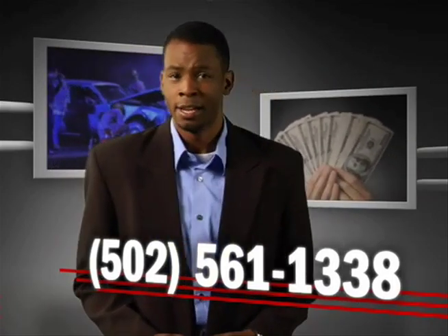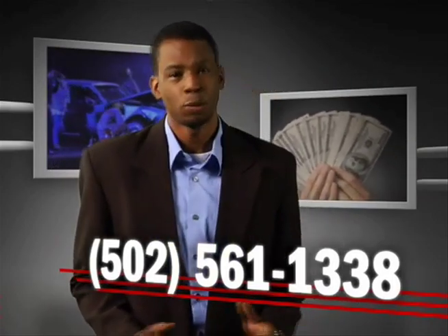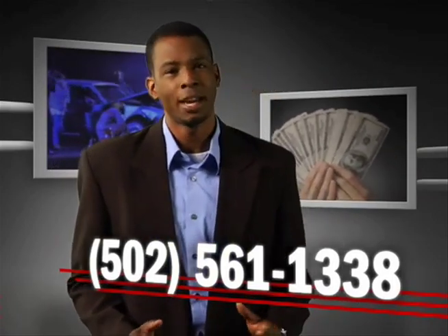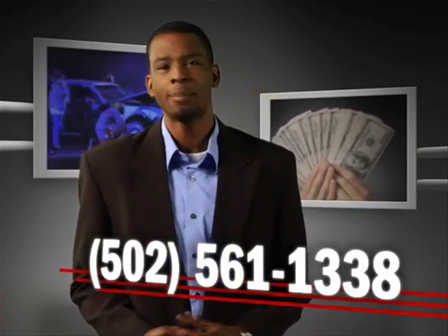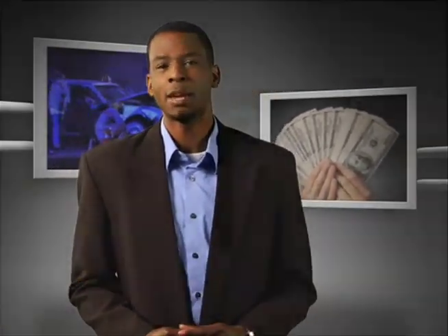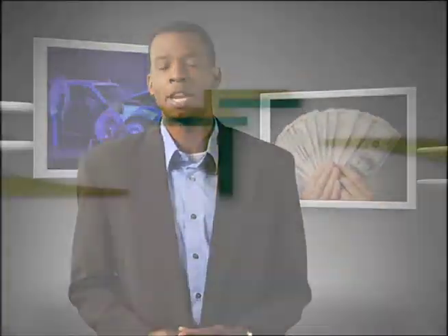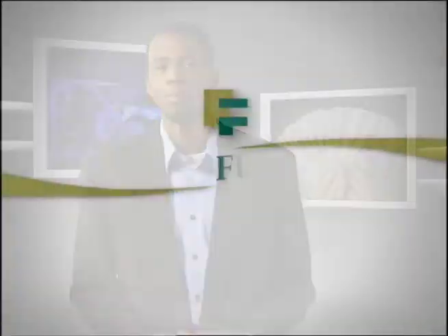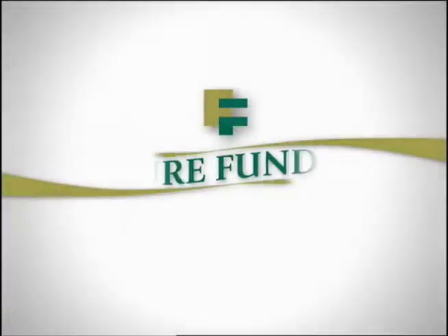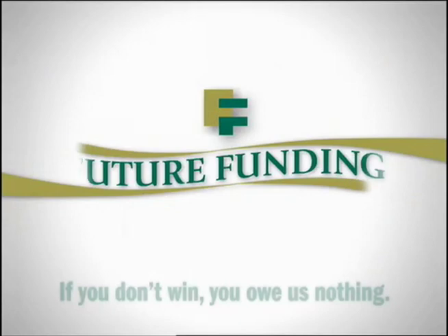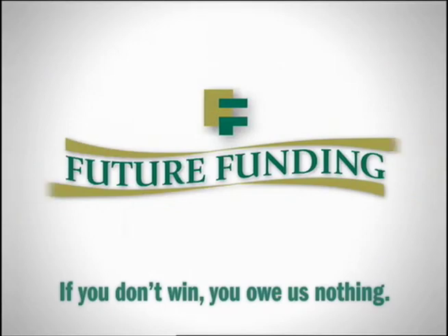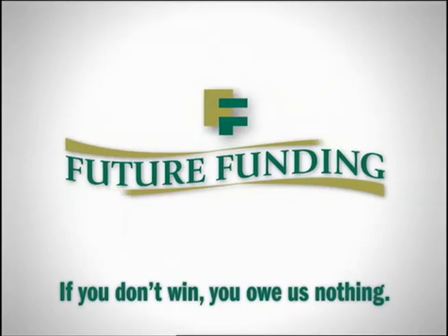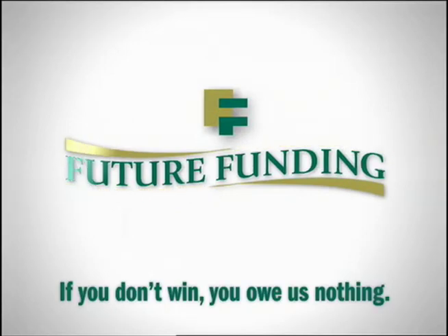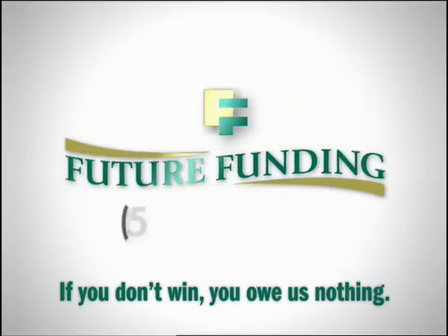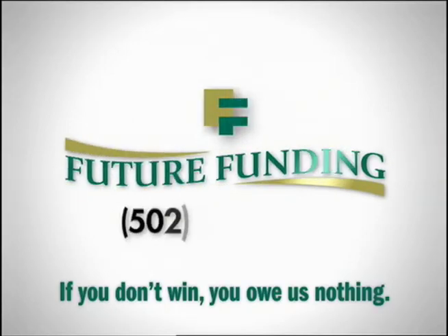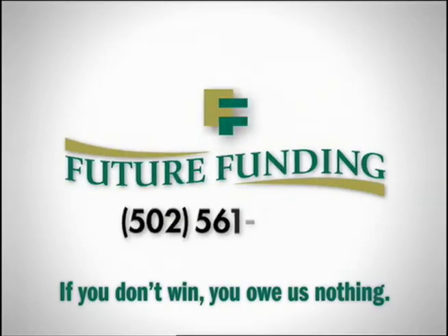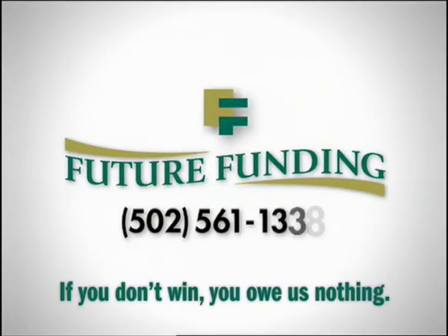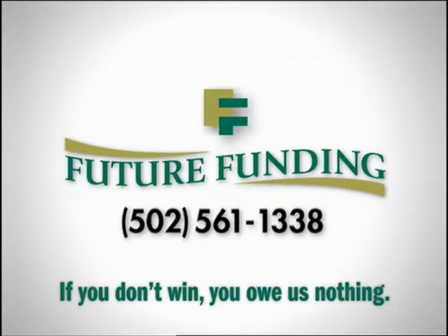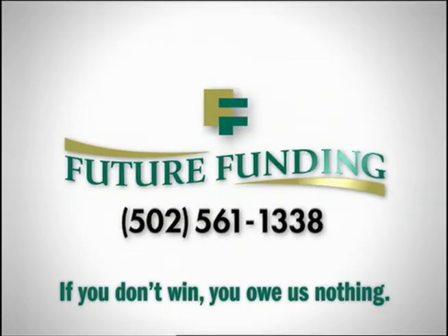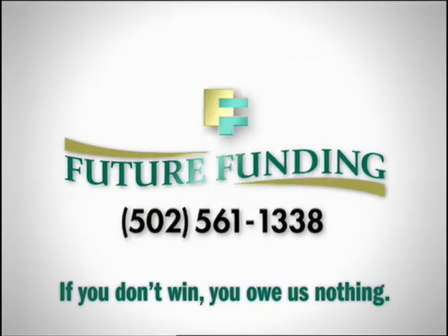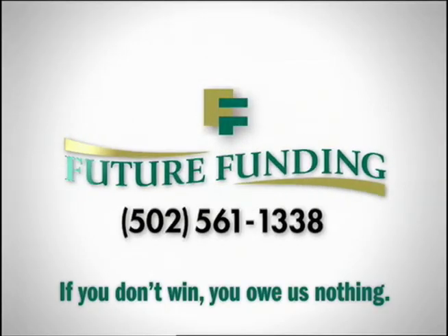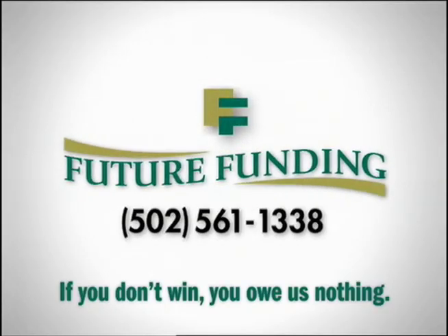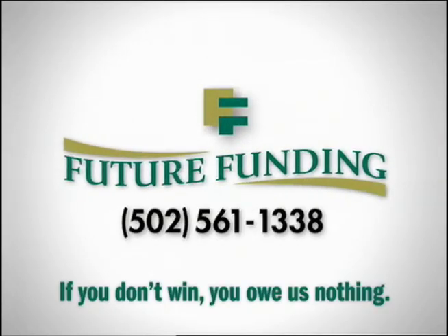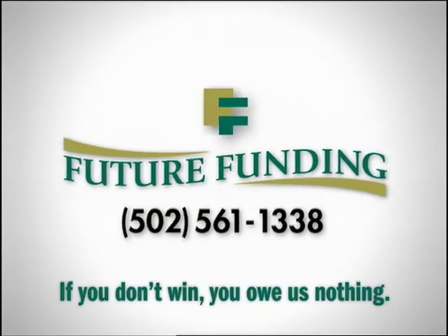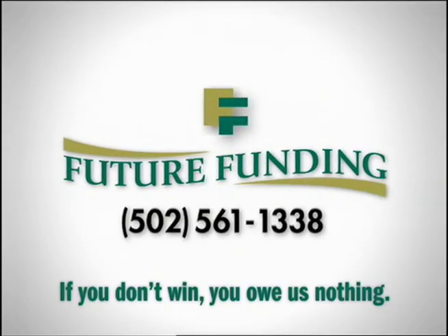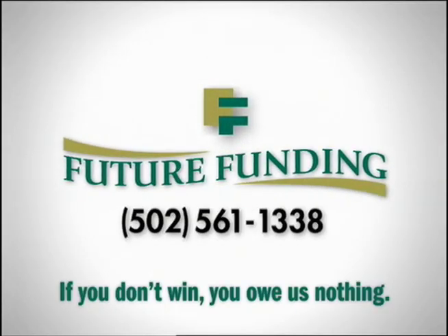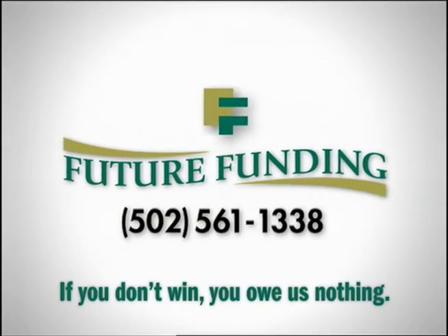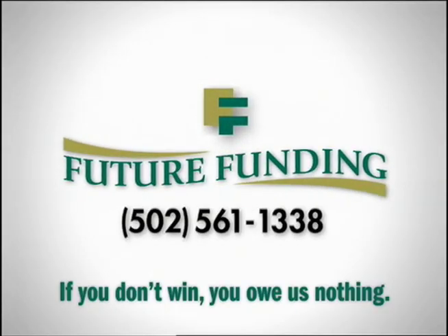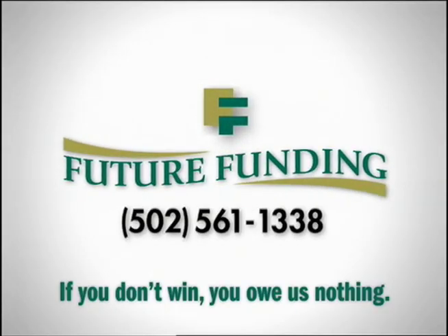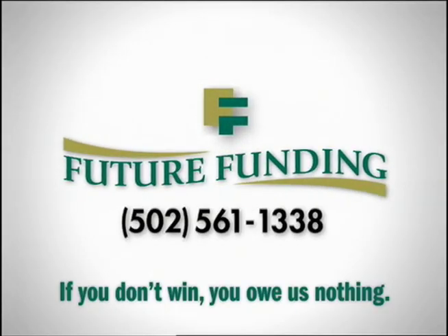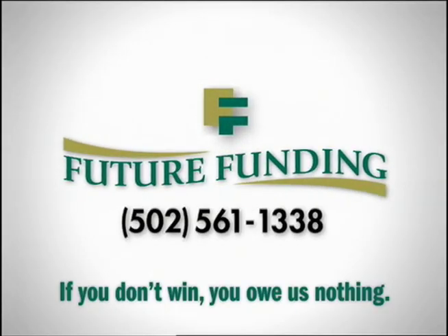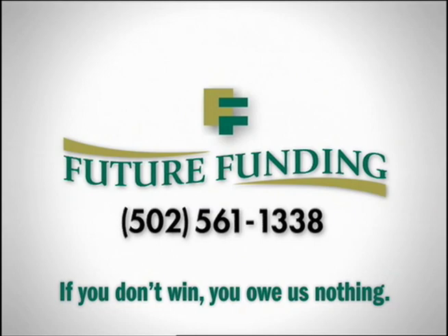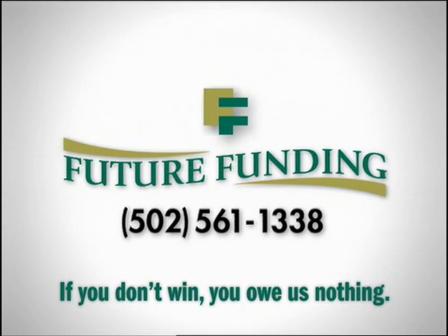But we may not be able to help you if you don't call us first. It's your money. Get it now. Call 561-1338.